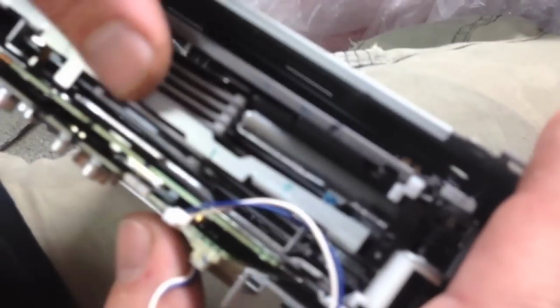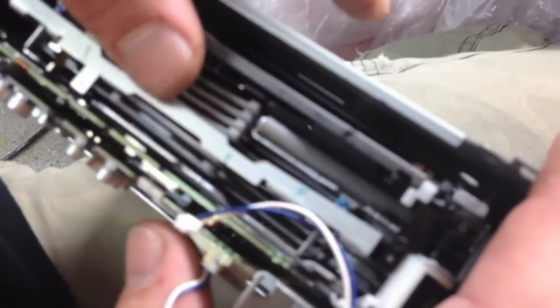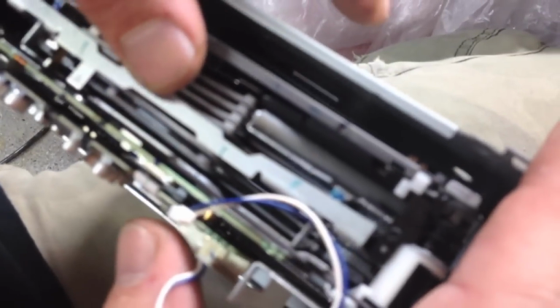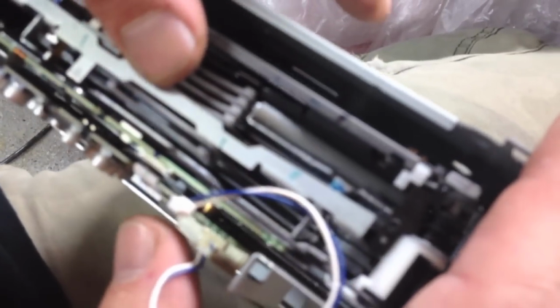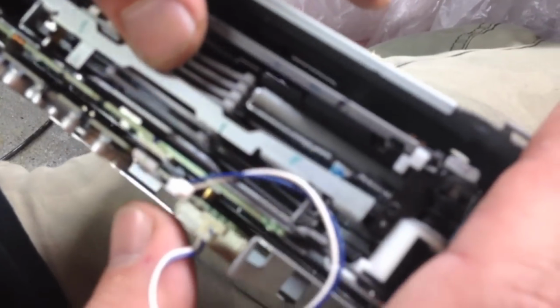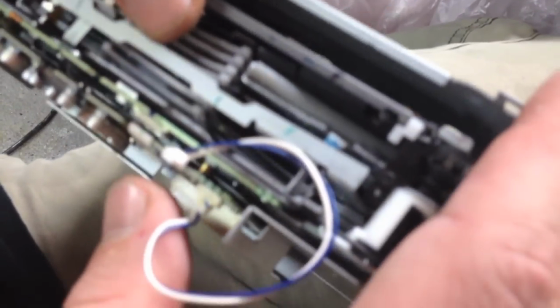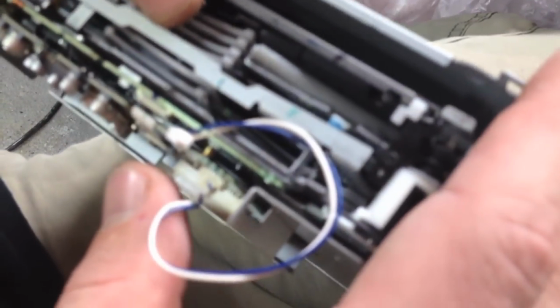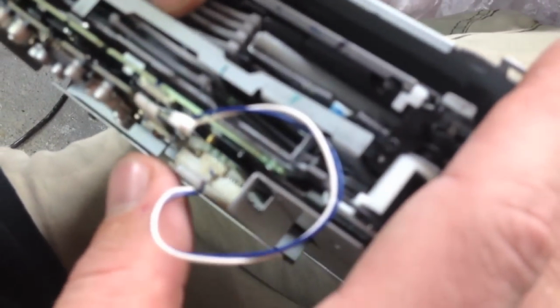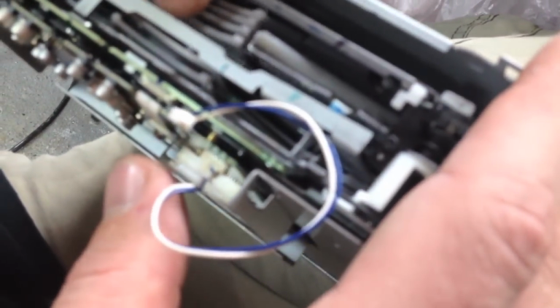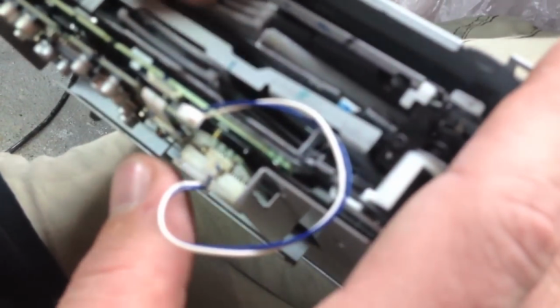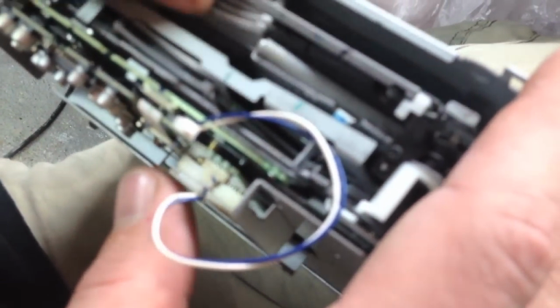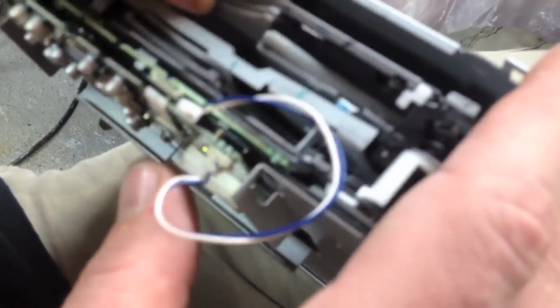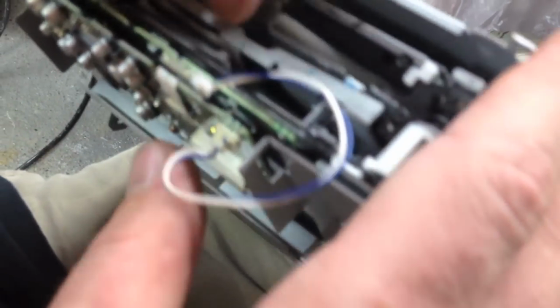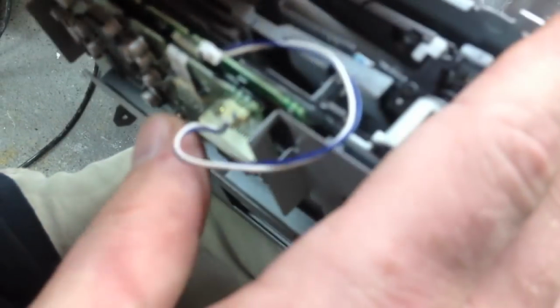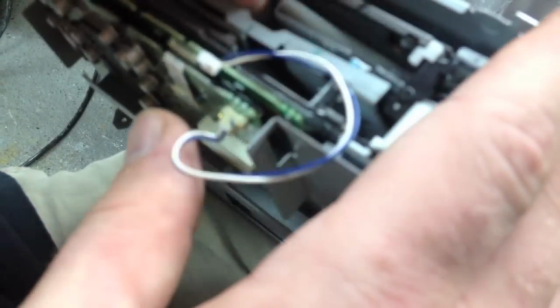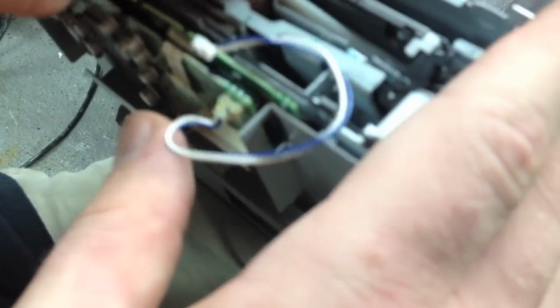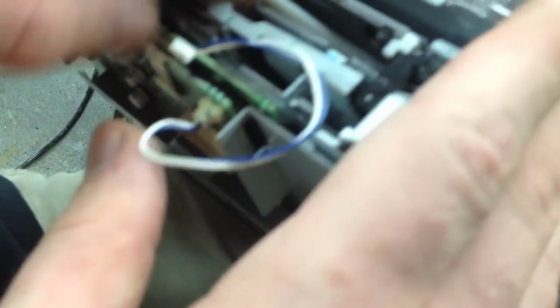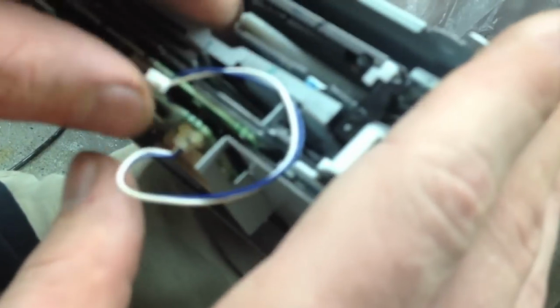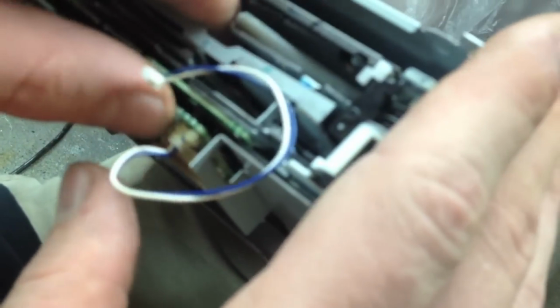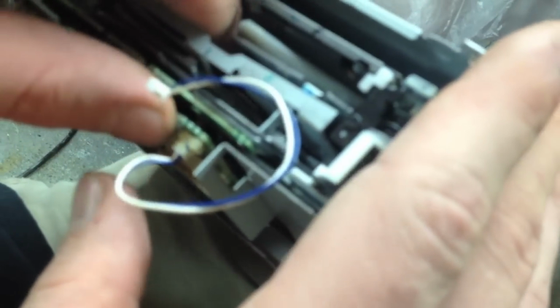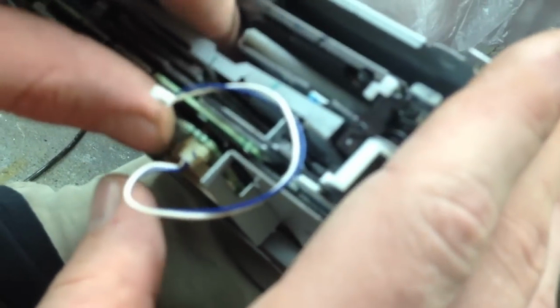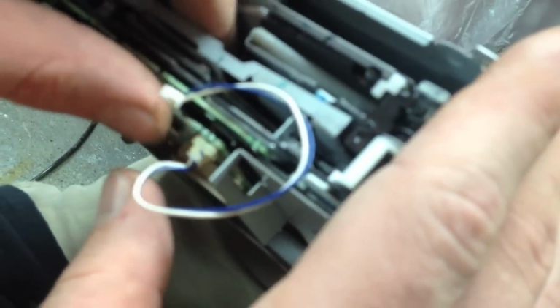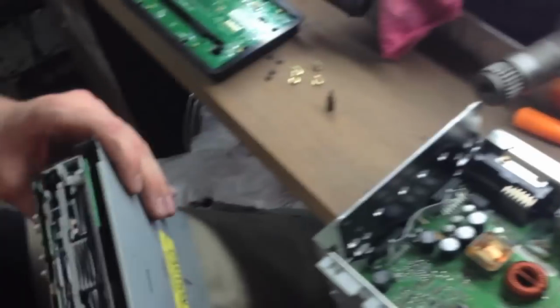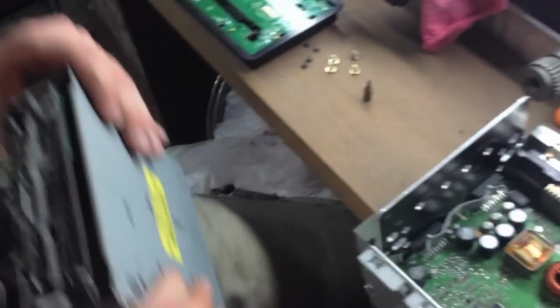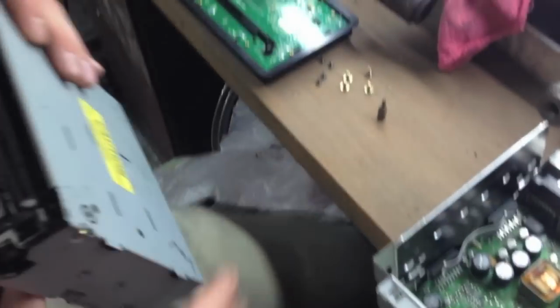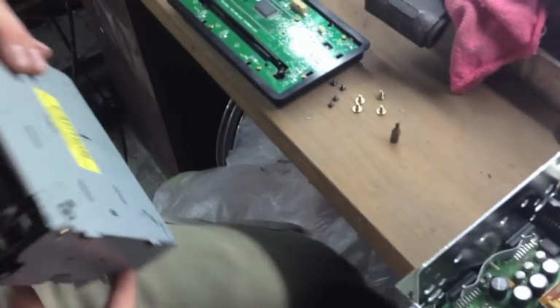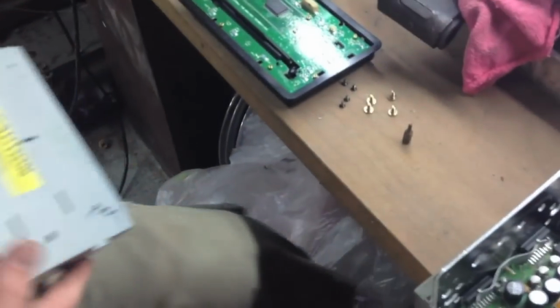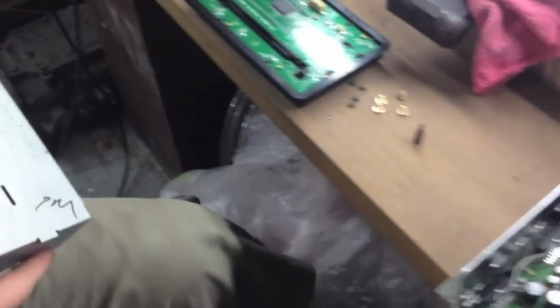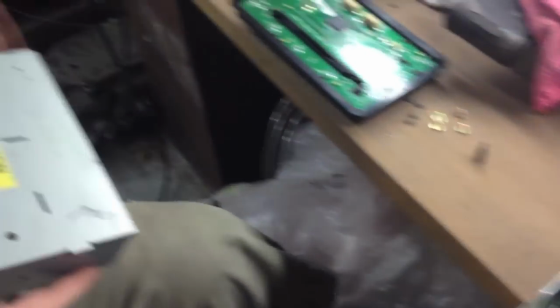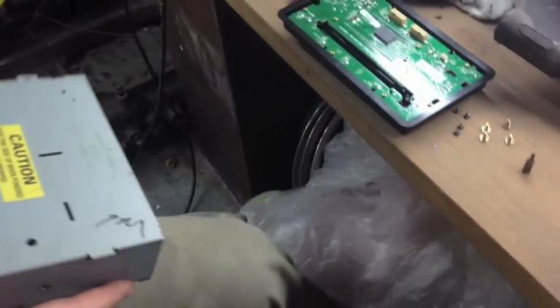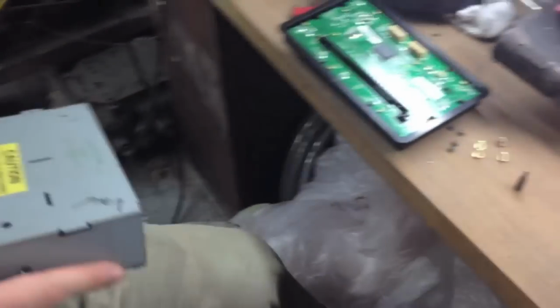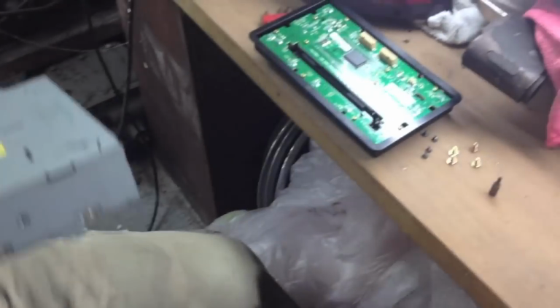That might be our problem. I'm going to go ahead and take the CD out just in case that's not it. Credit card trick — let's show you that real quick.